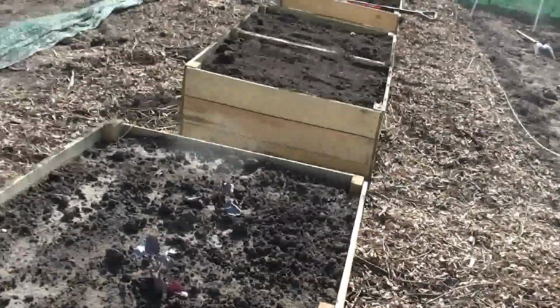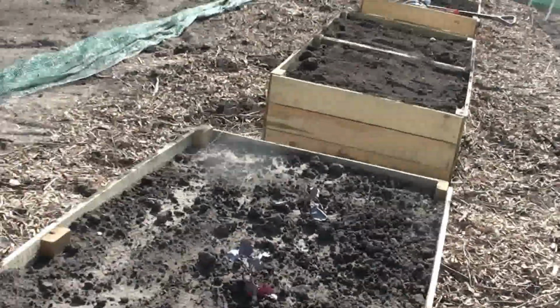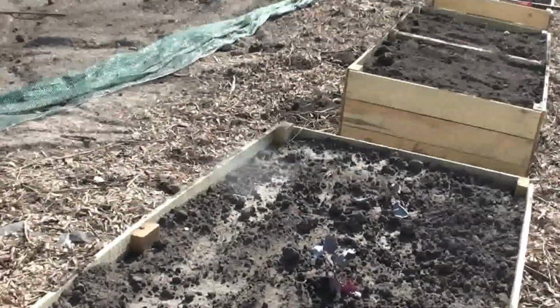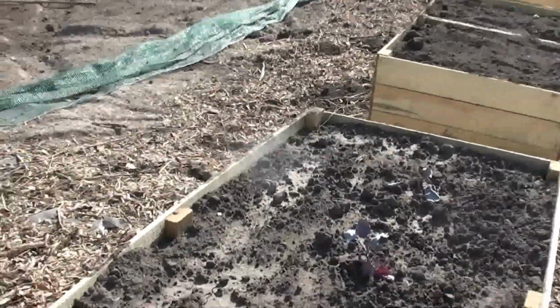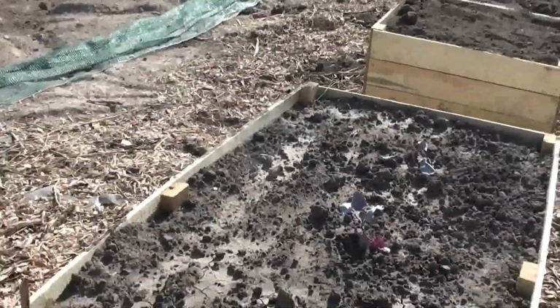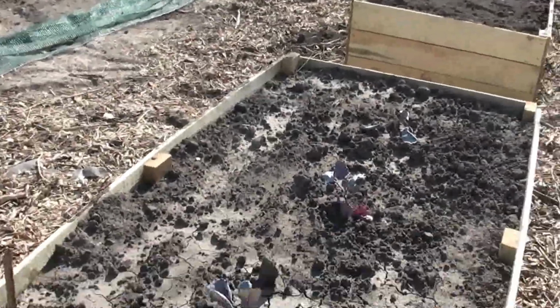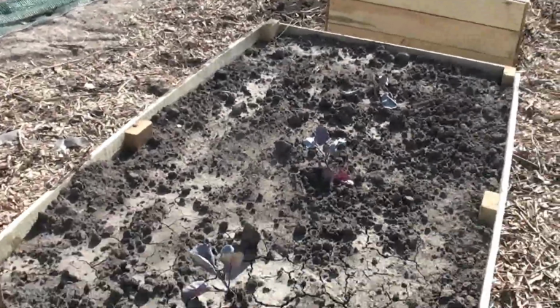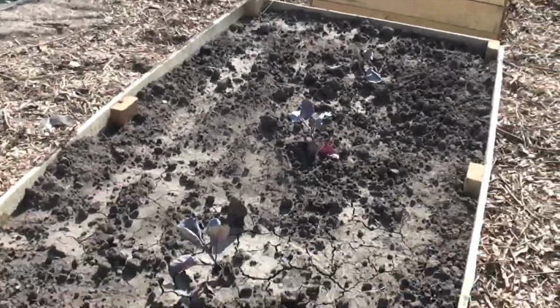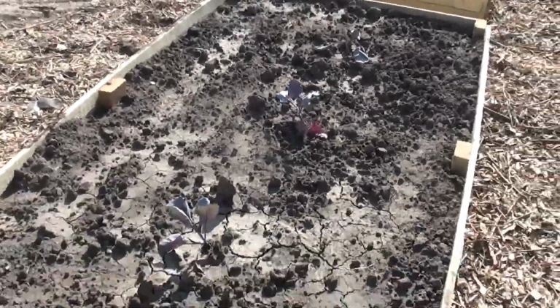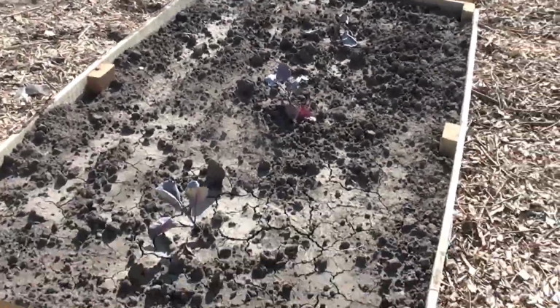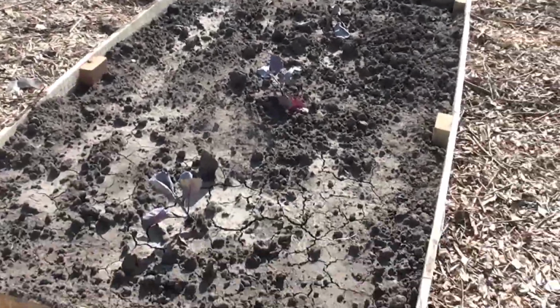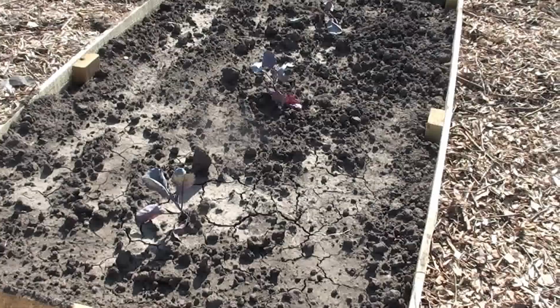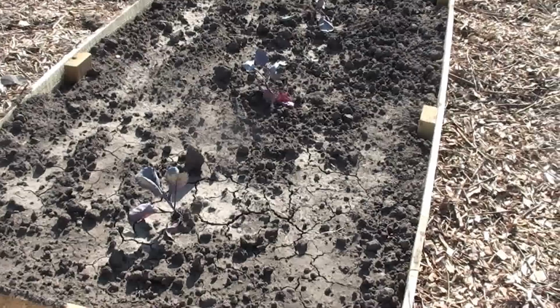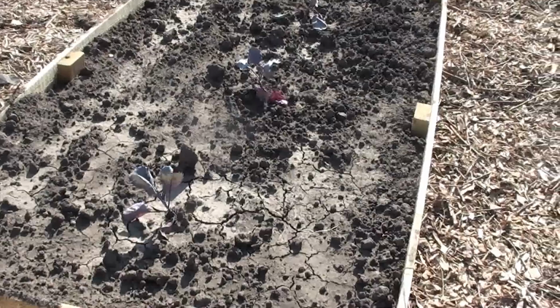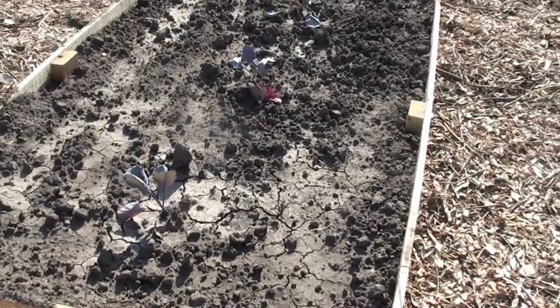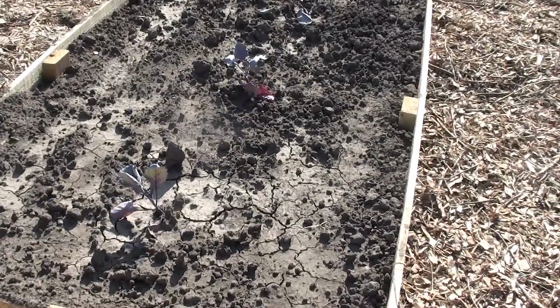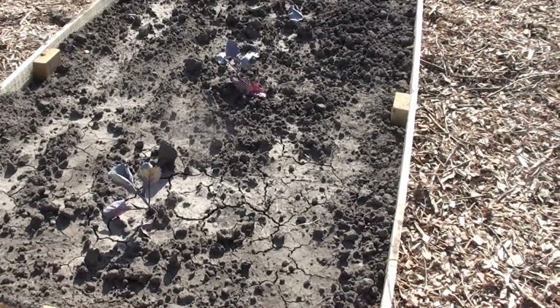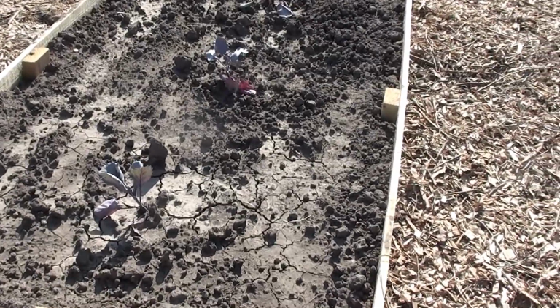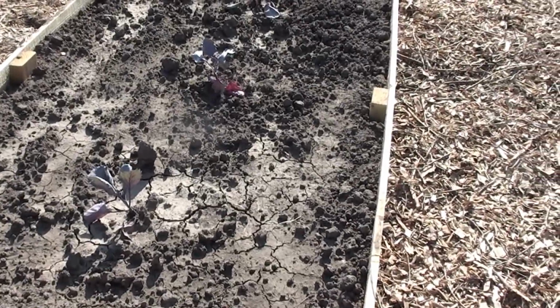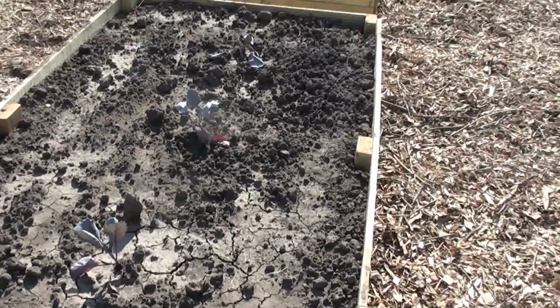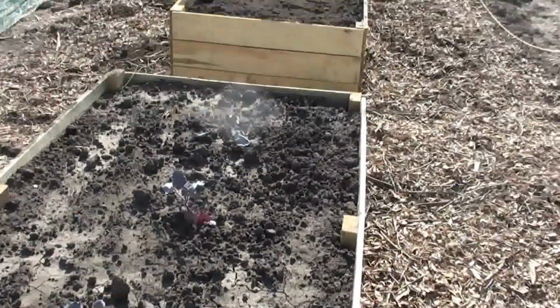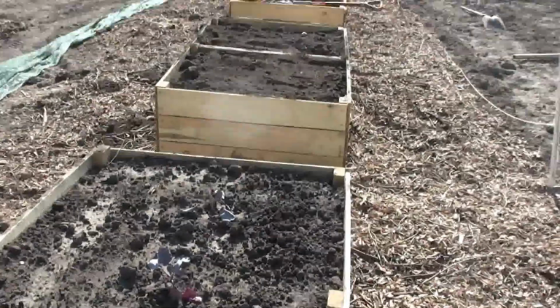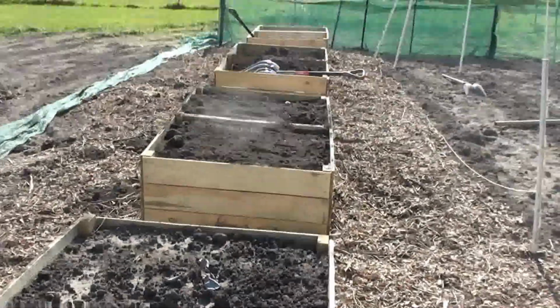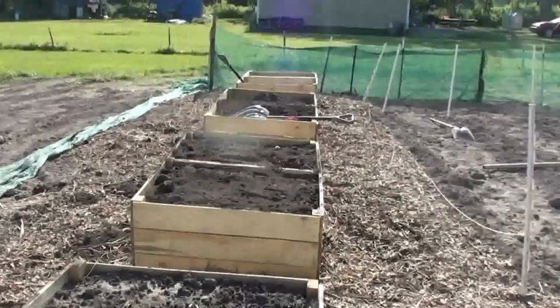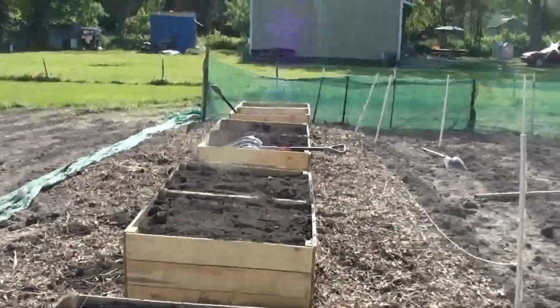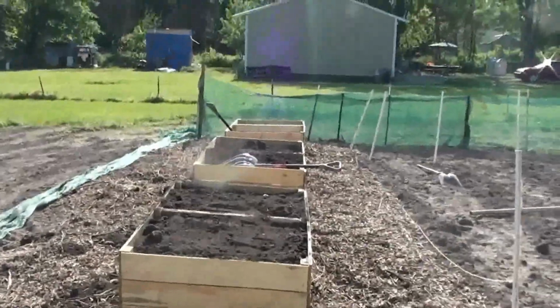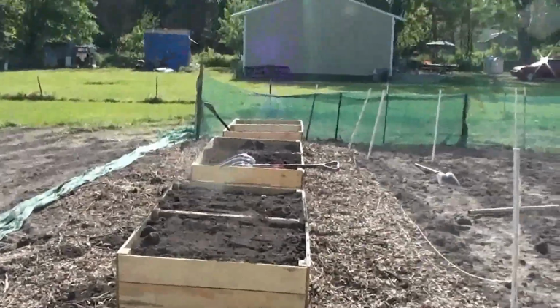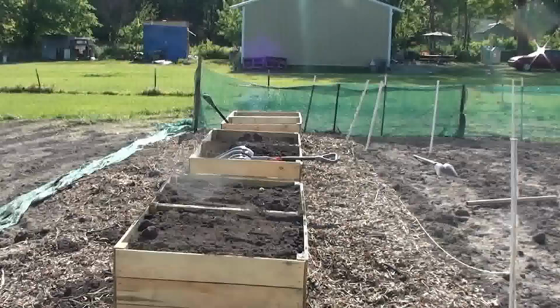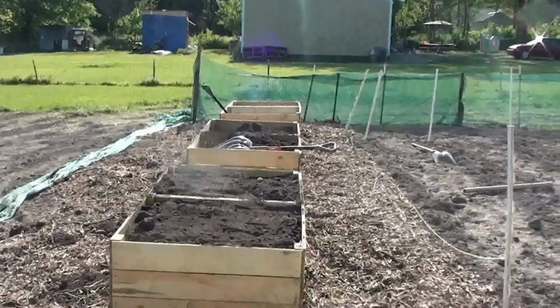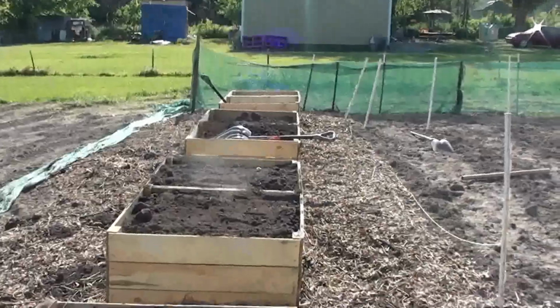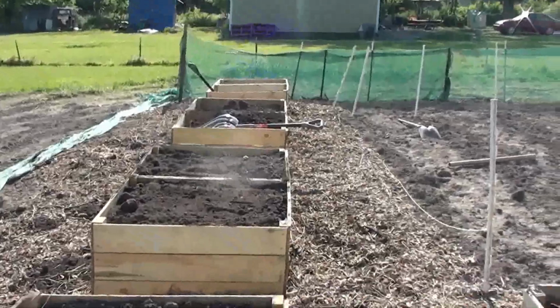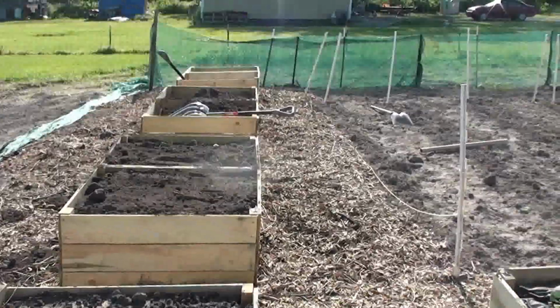I've planted cabbage, carrots, and radishes there. We're filling up more beds.